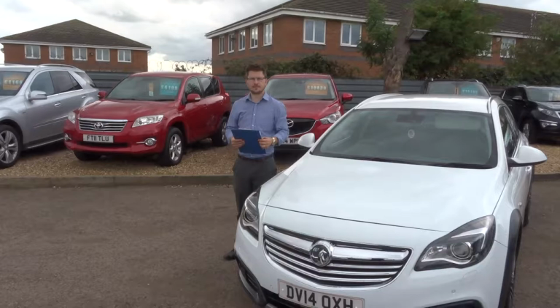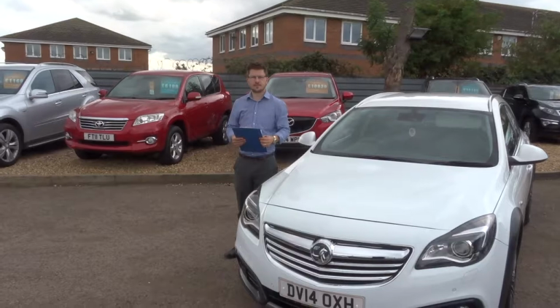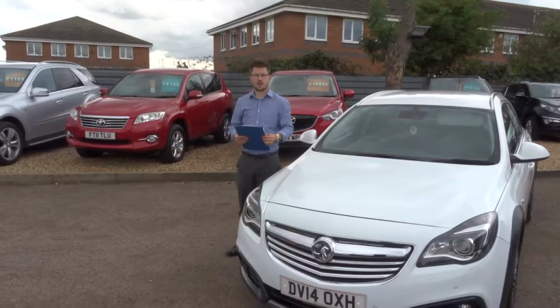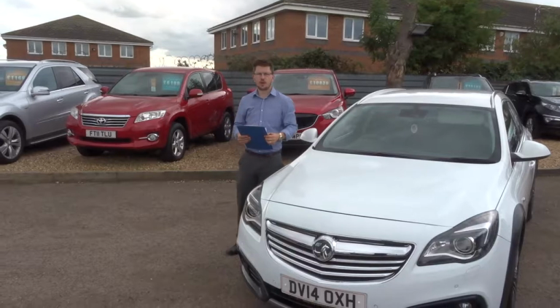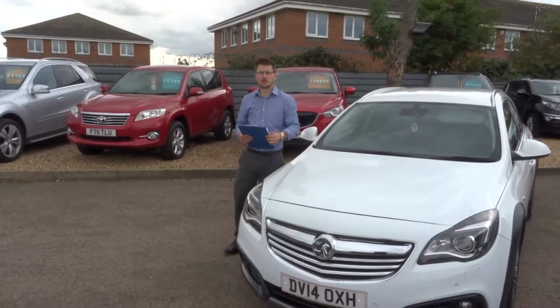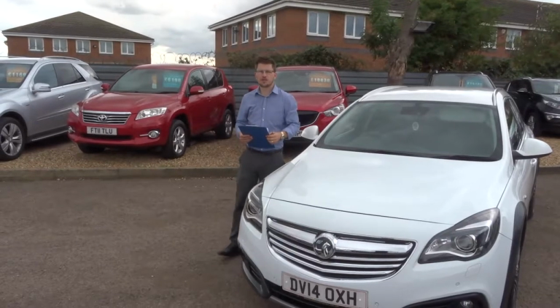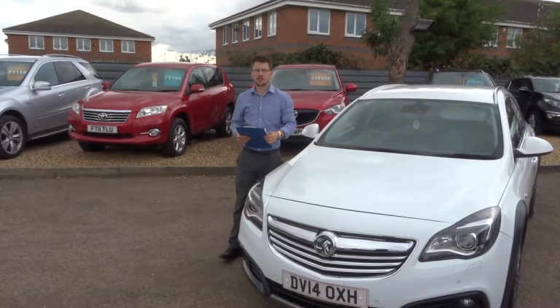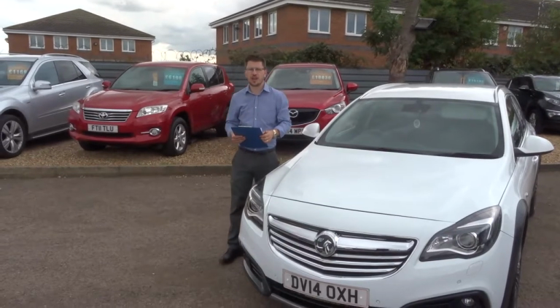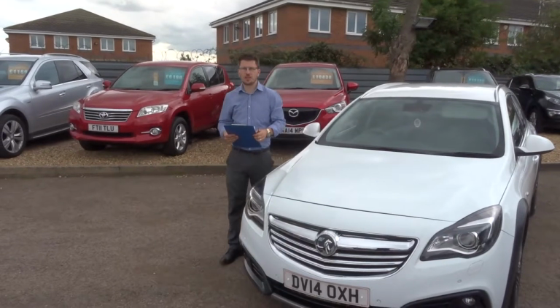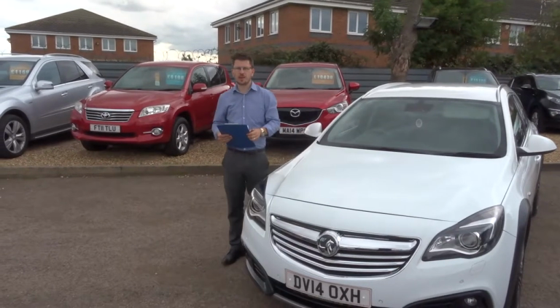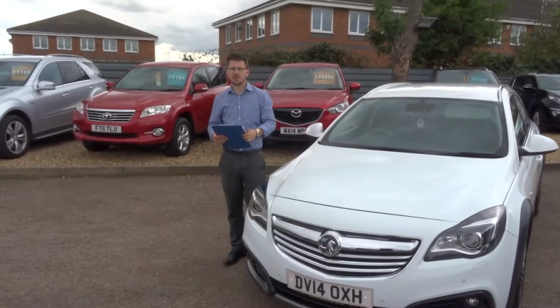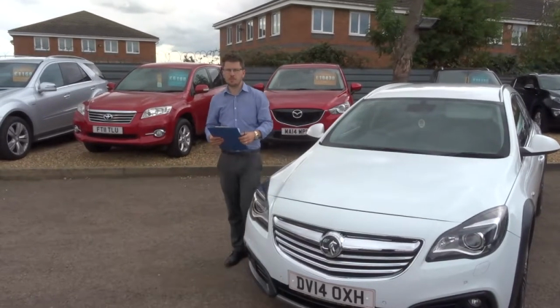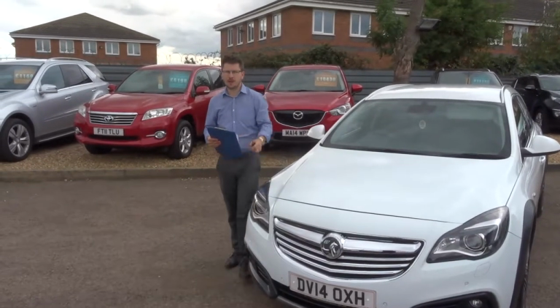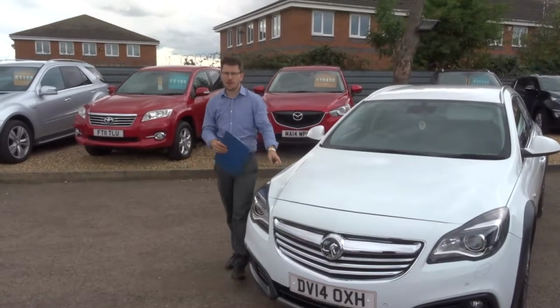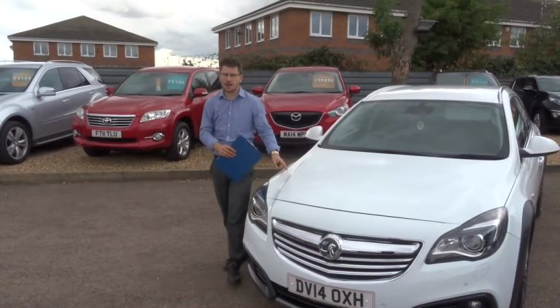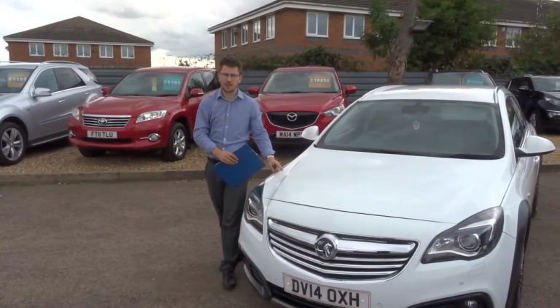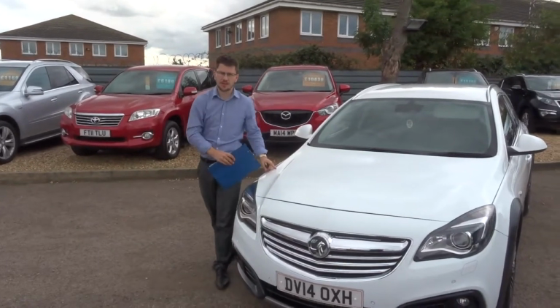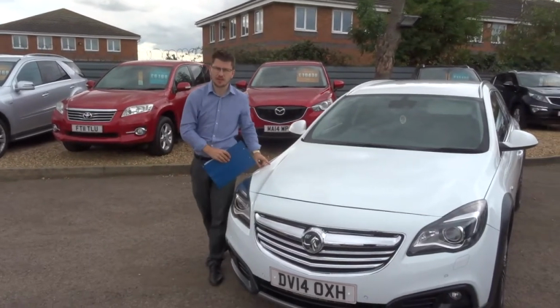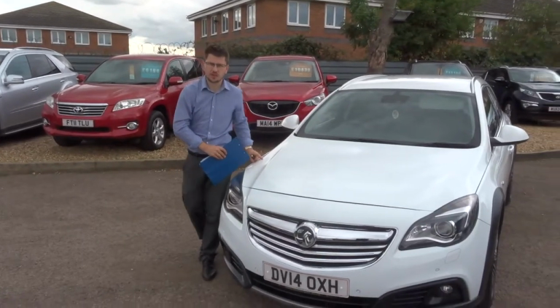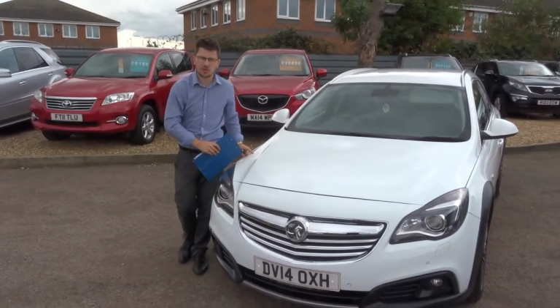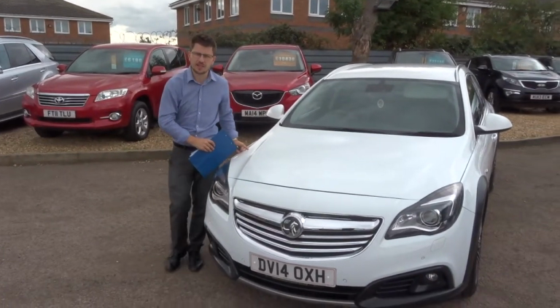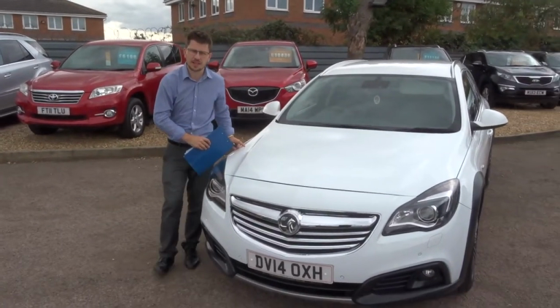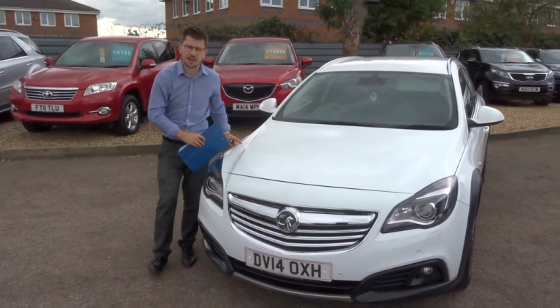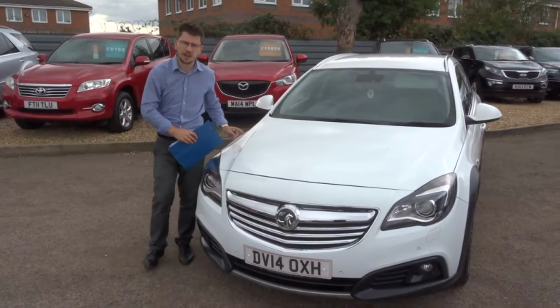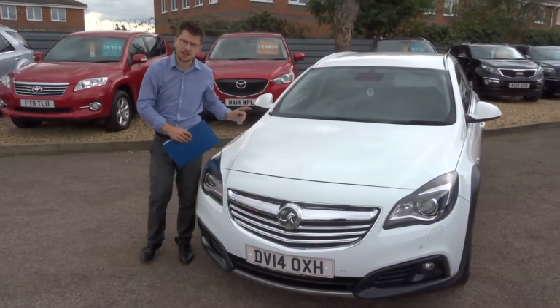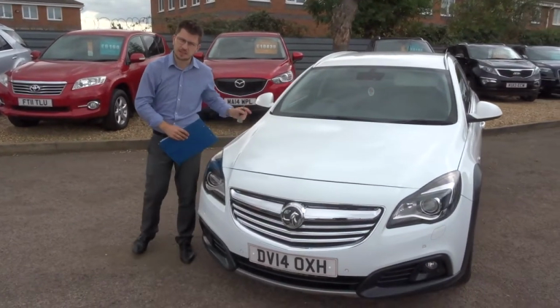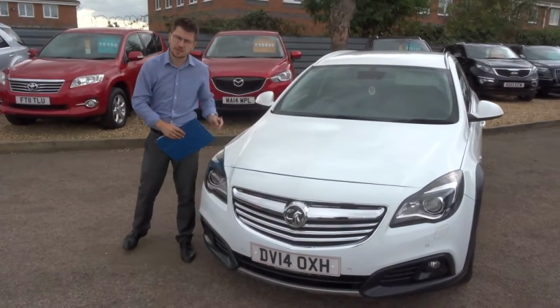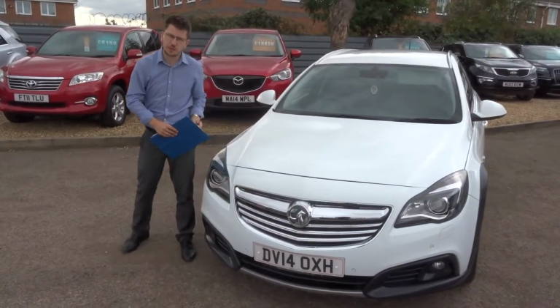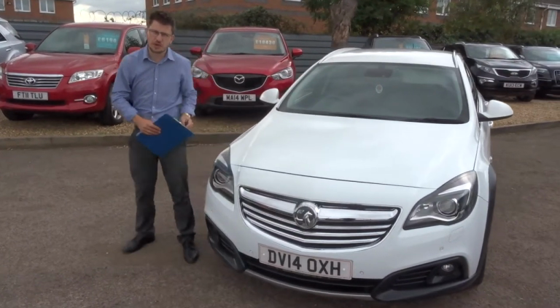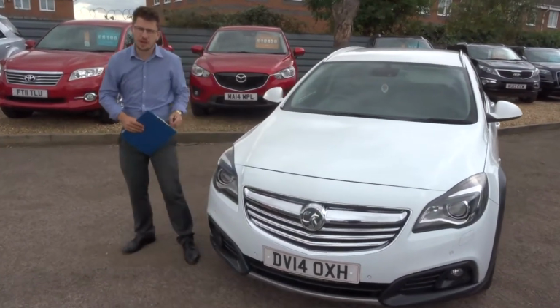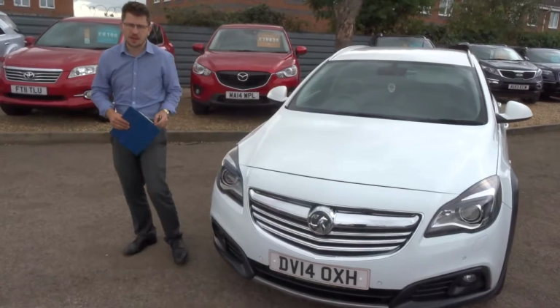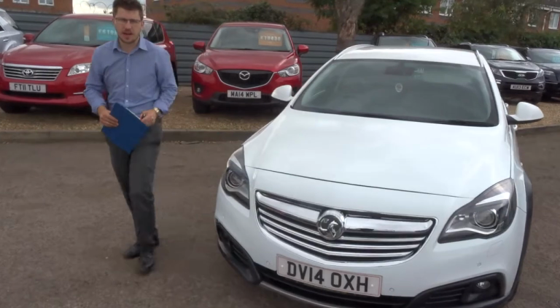Welcome to Country Car, my name is Tom. Here we have a lovely Vauxhall Insignia. Let's give you a walk around the car.